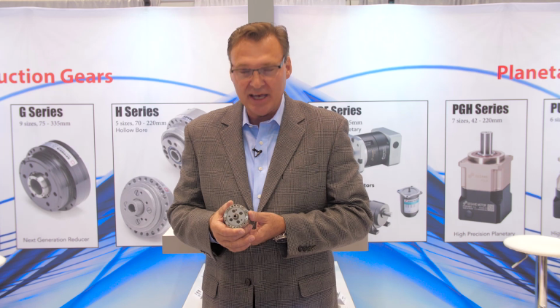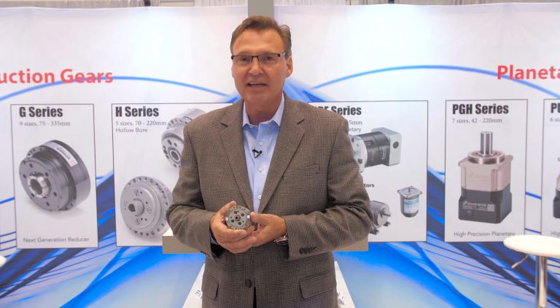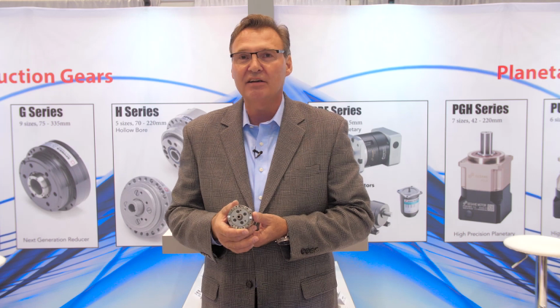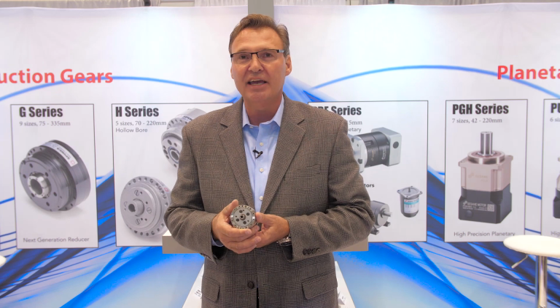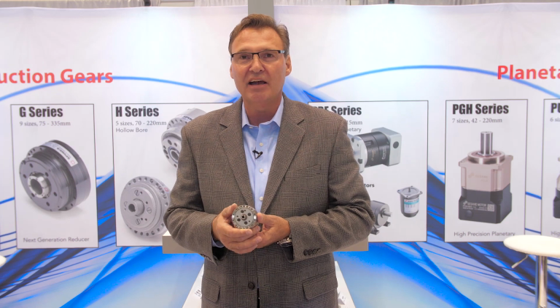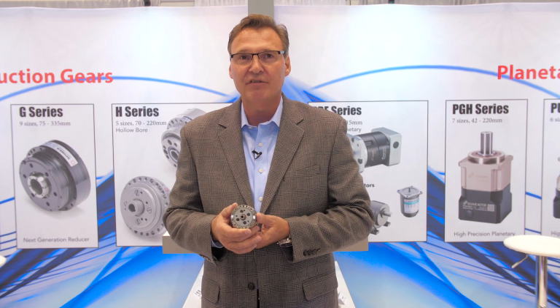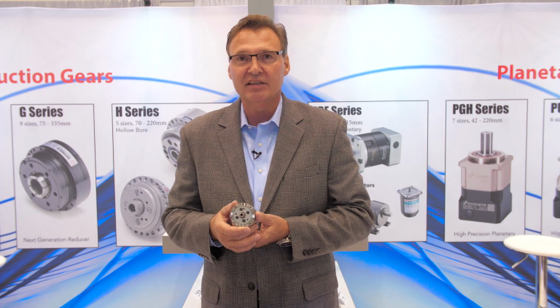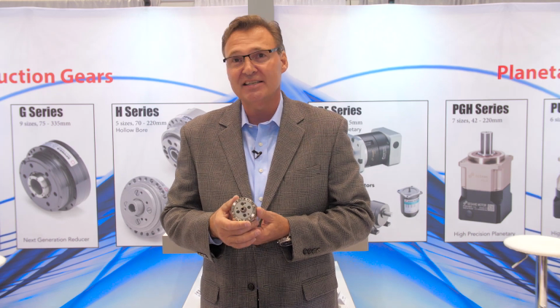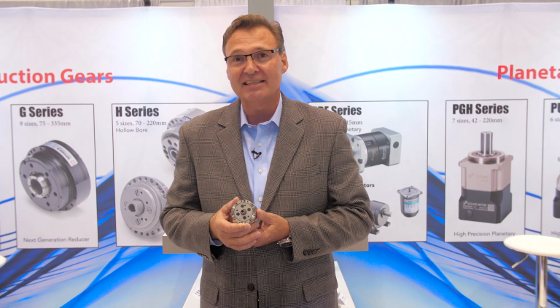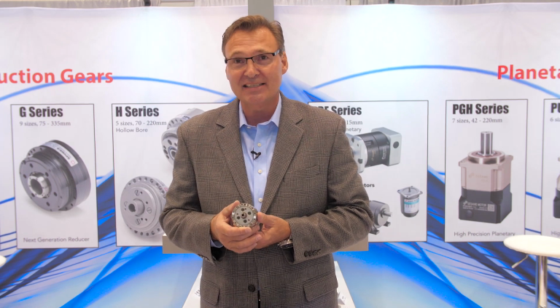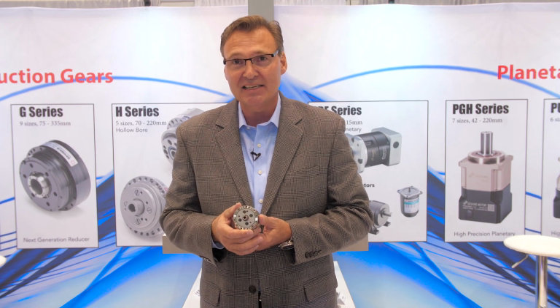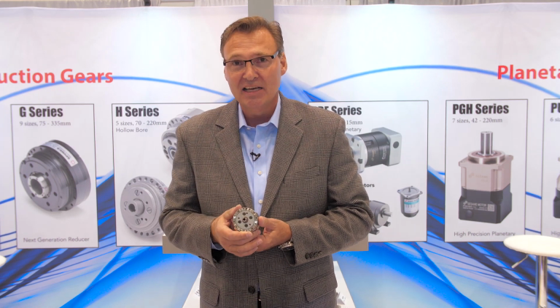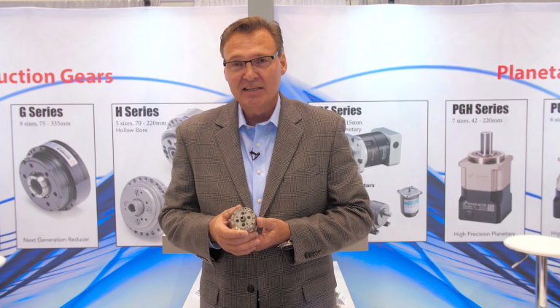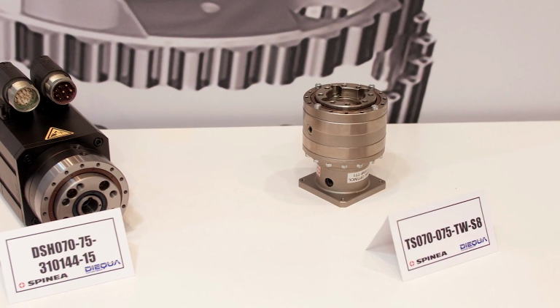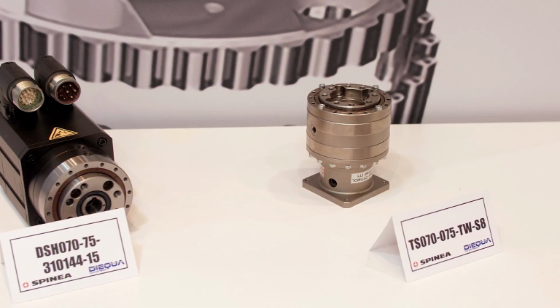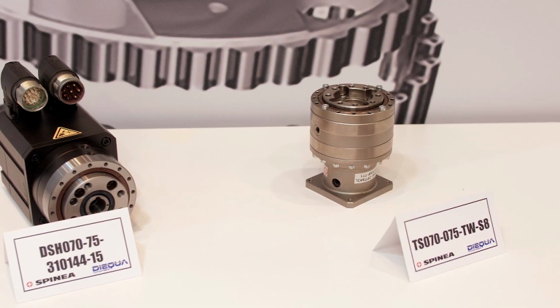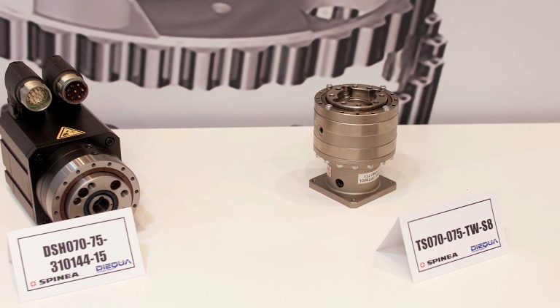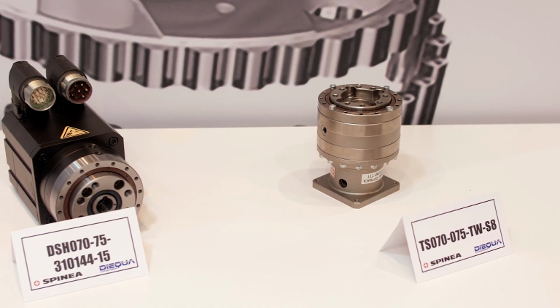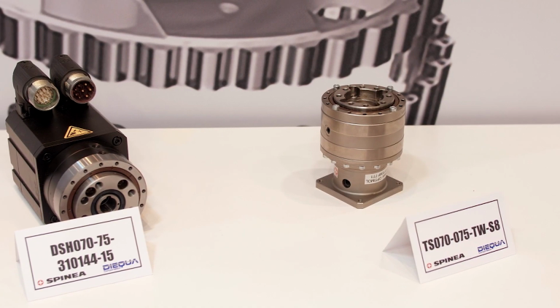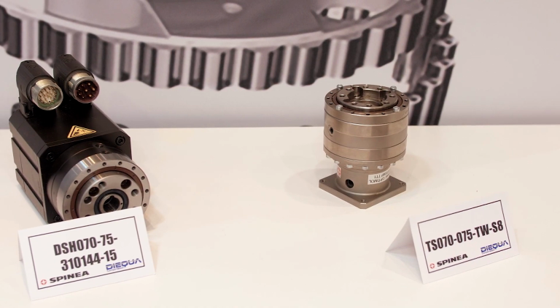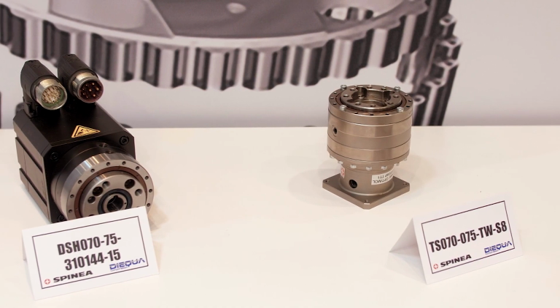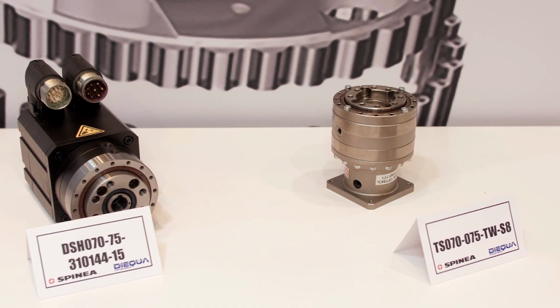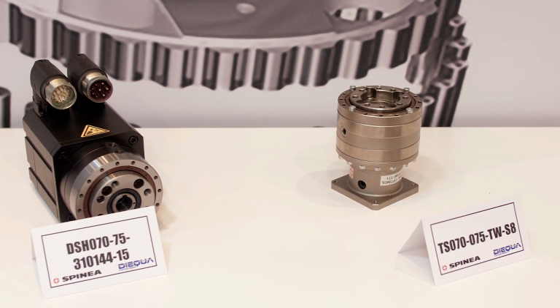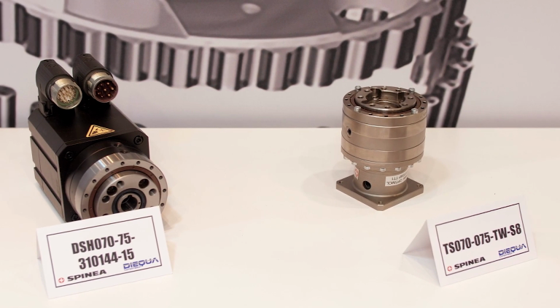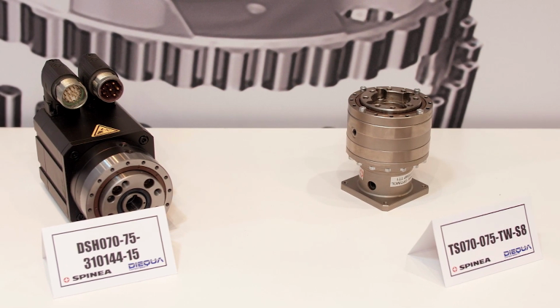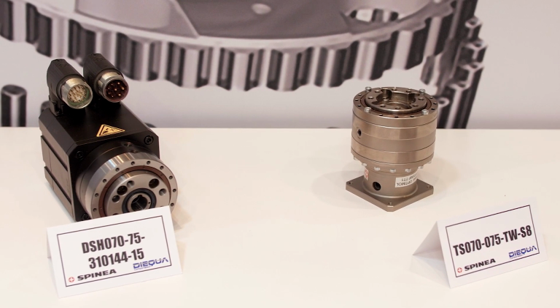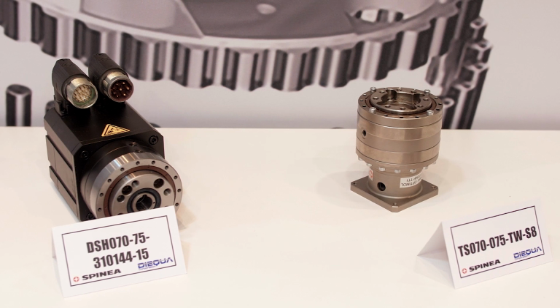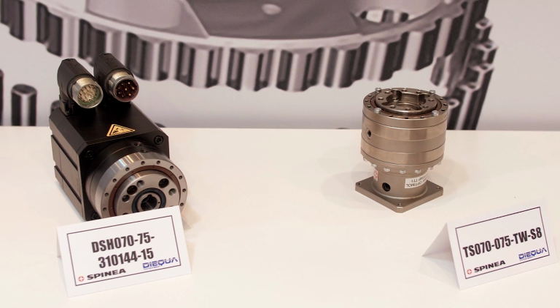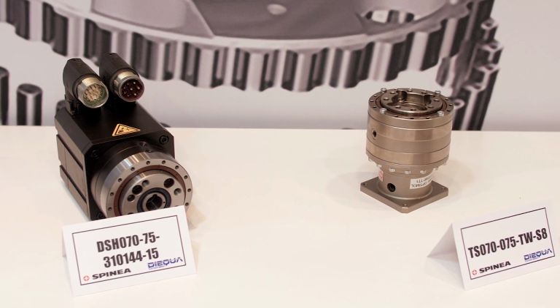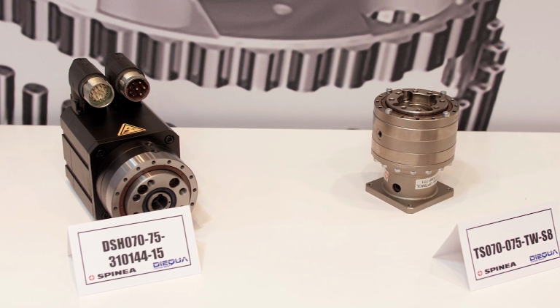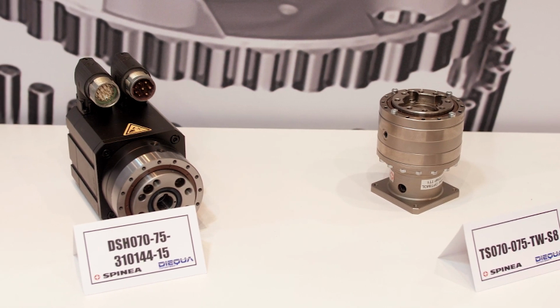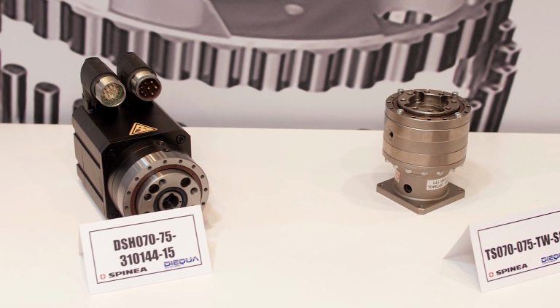In my hand here, I have their size 60. They actually go down one size smaller than this, so it's a very, very good product.